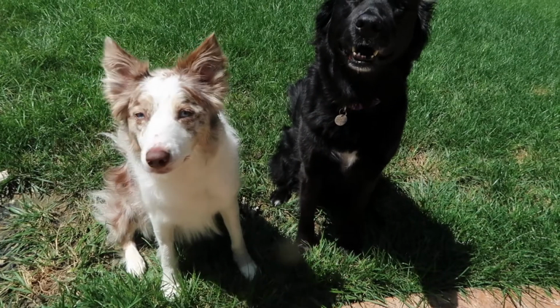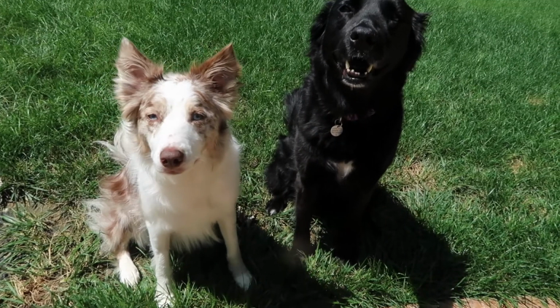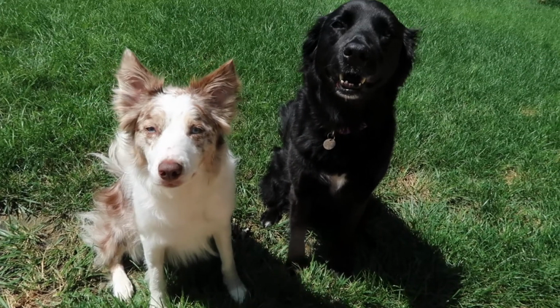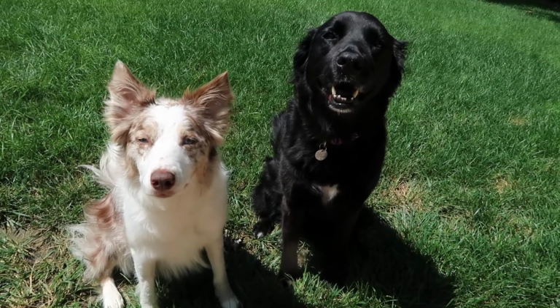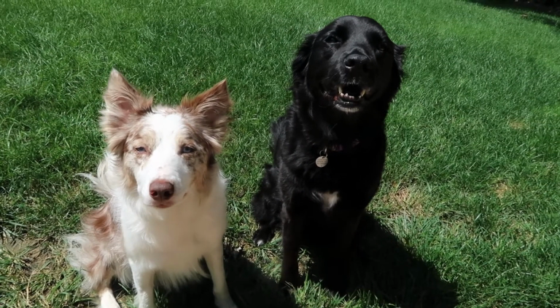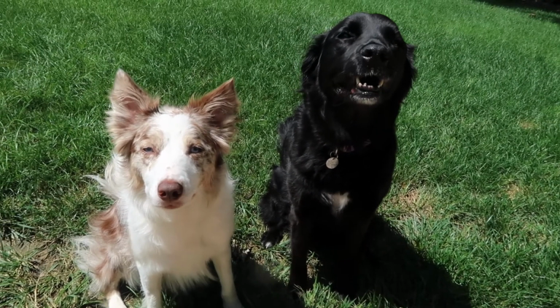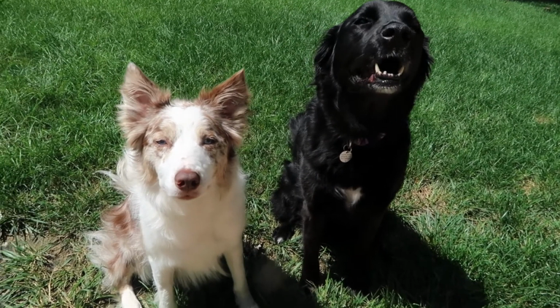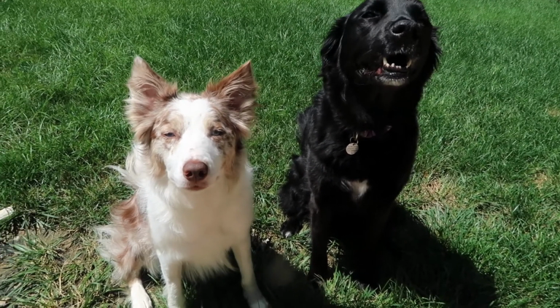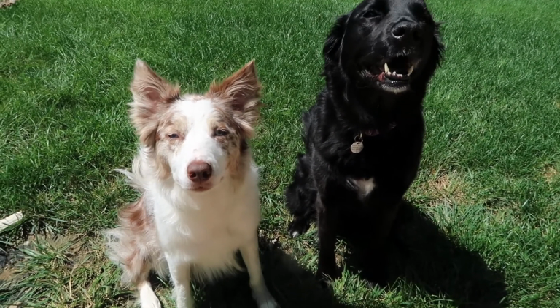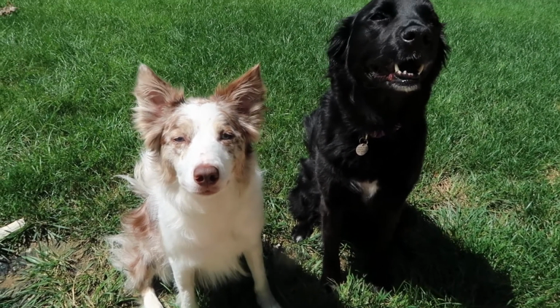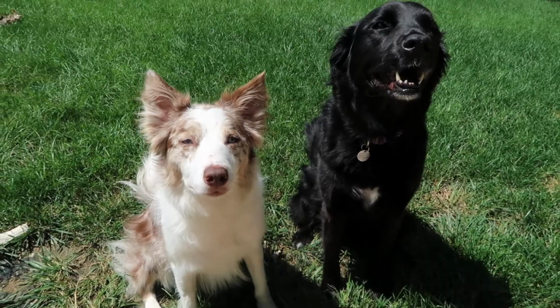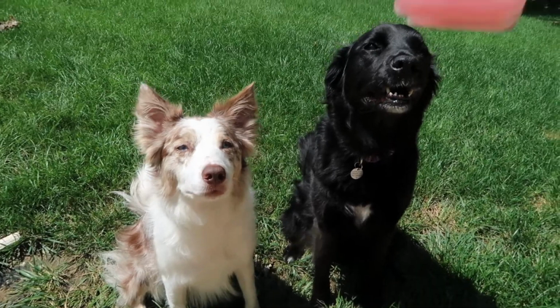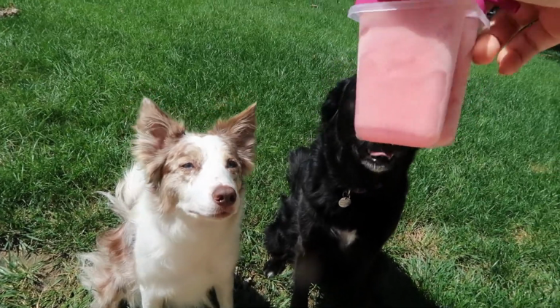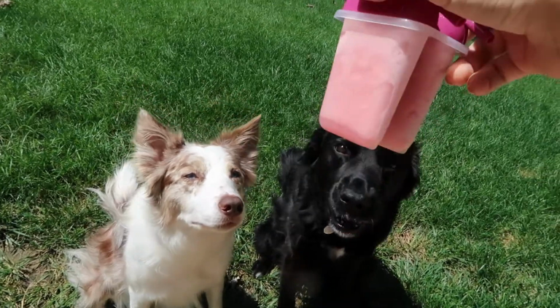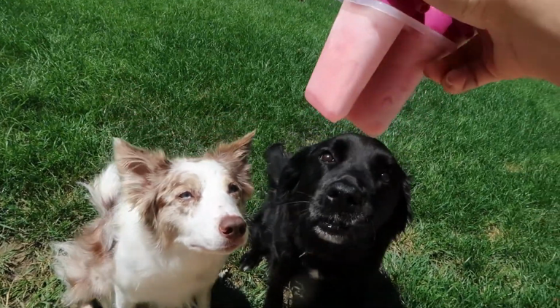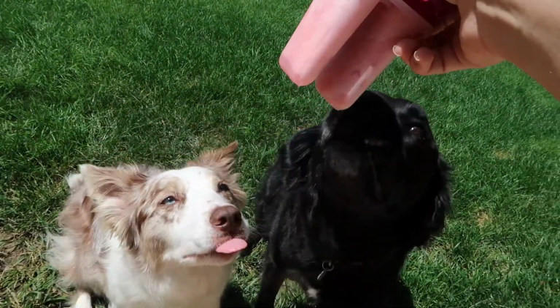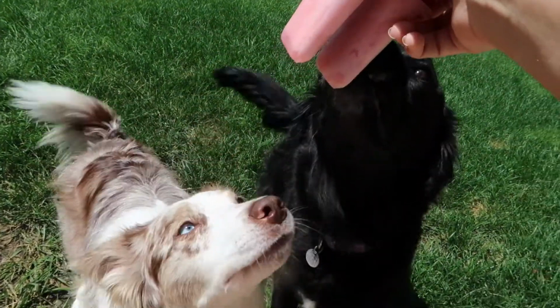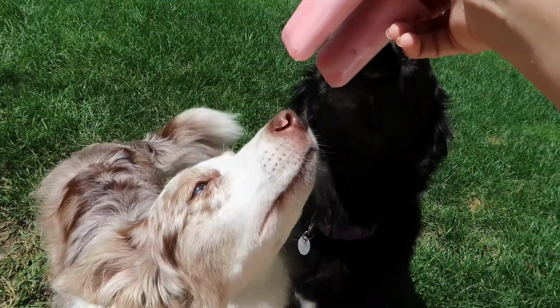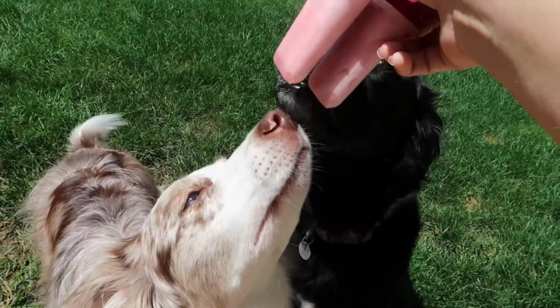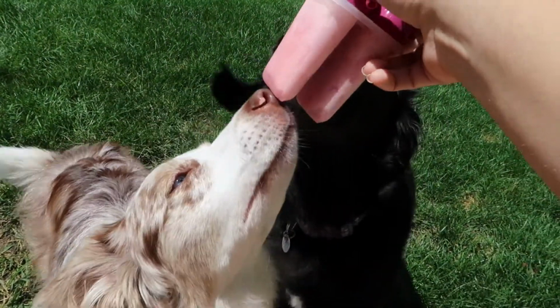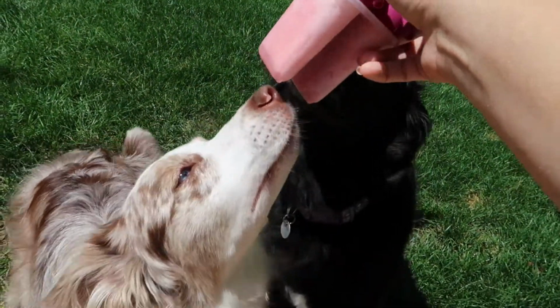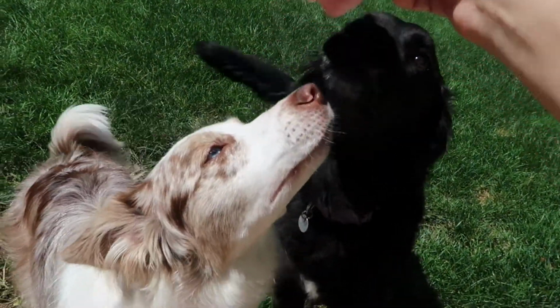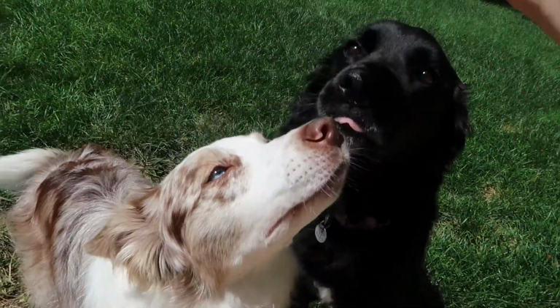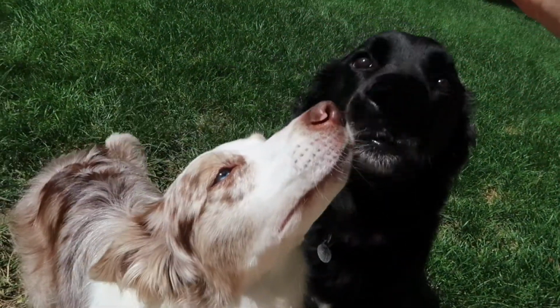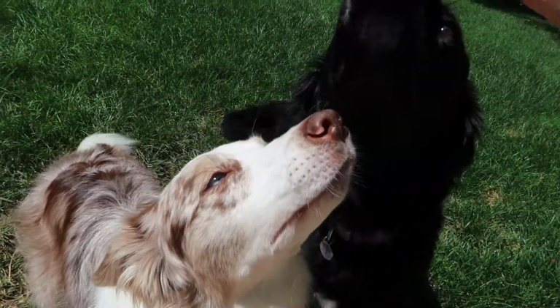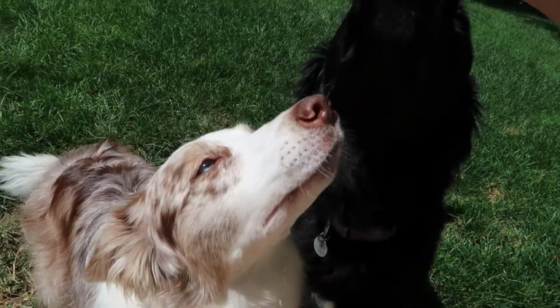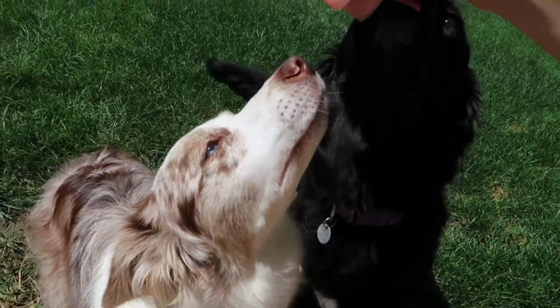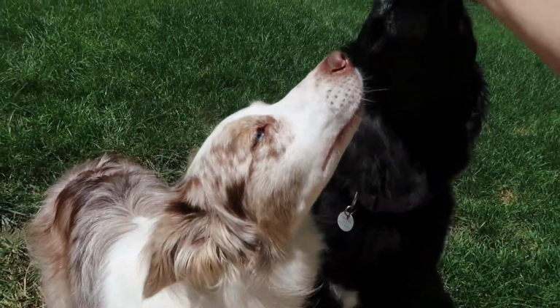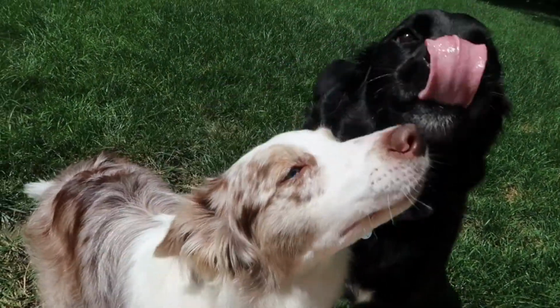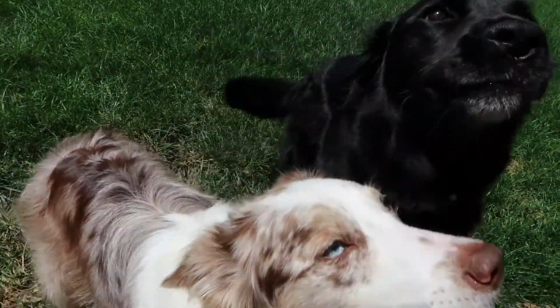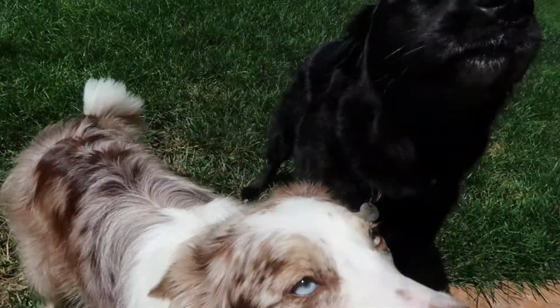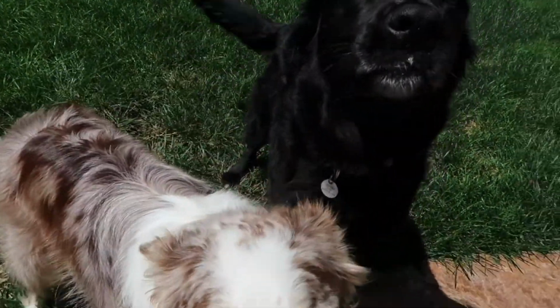It is the next day and I just got my popsicles out of the freezer — it's time to give them to the pups!